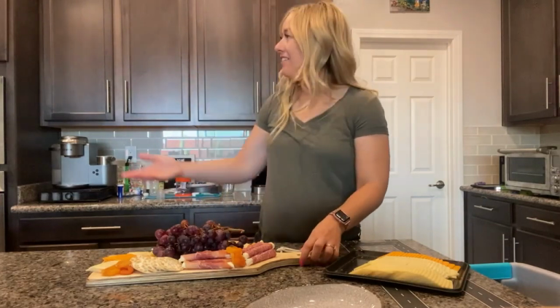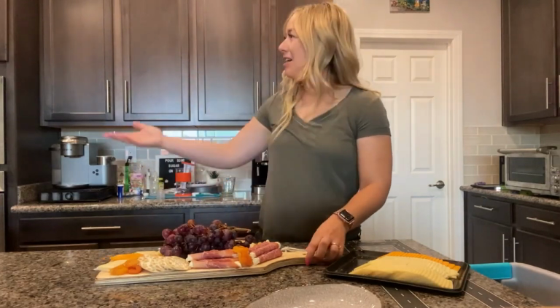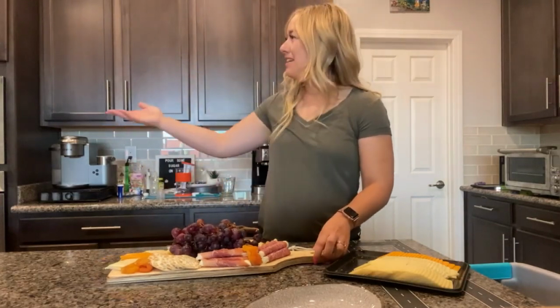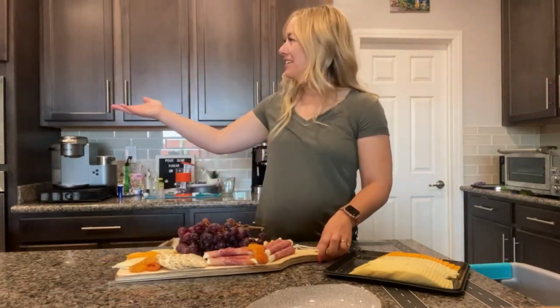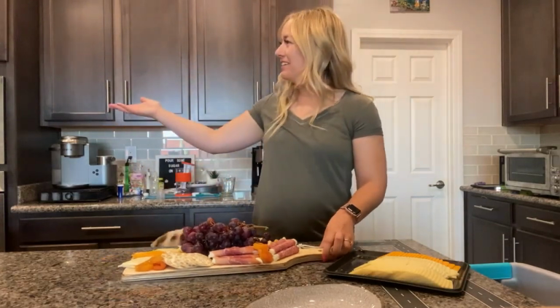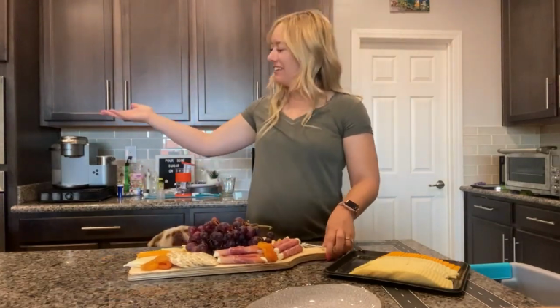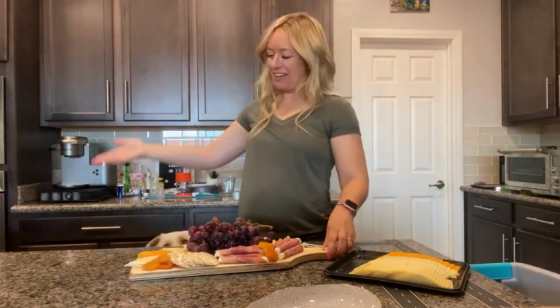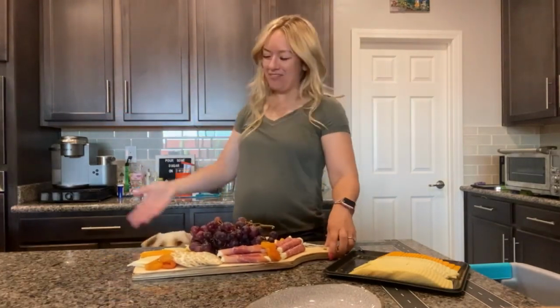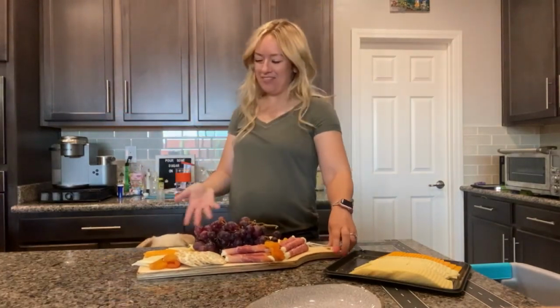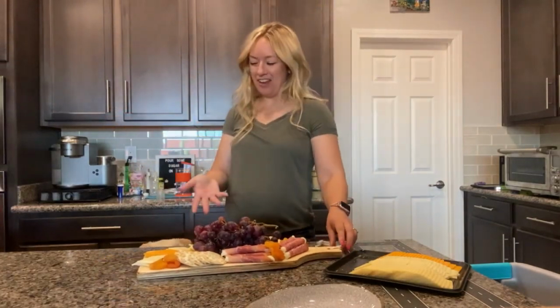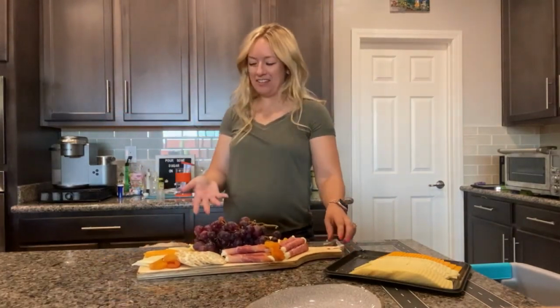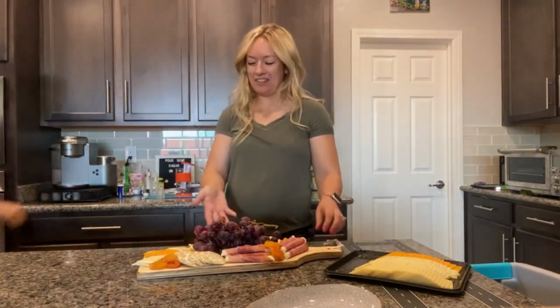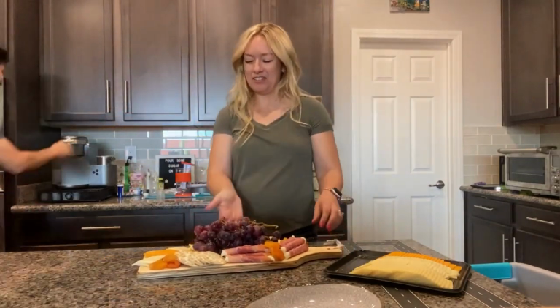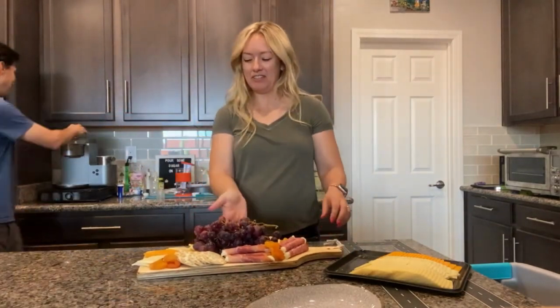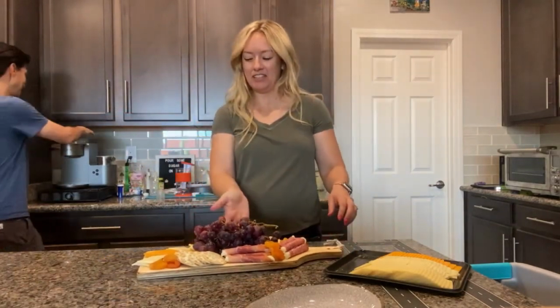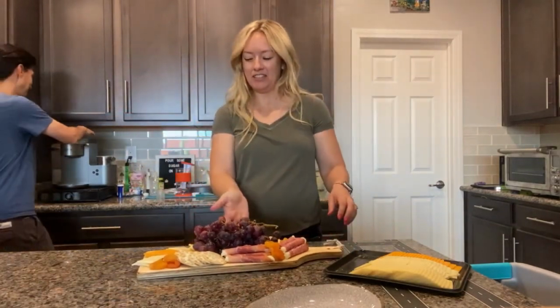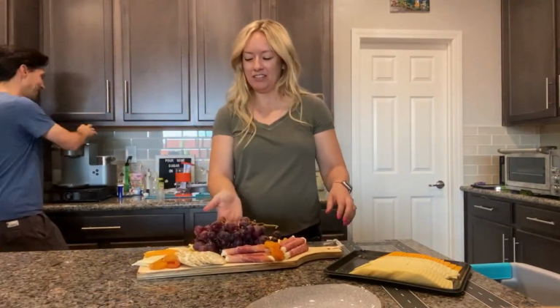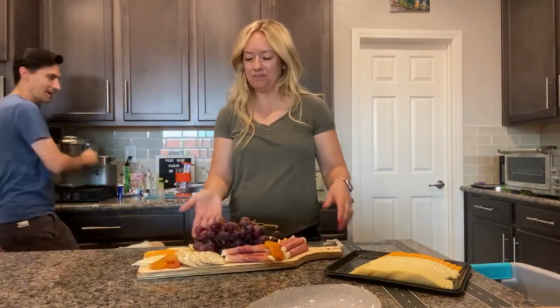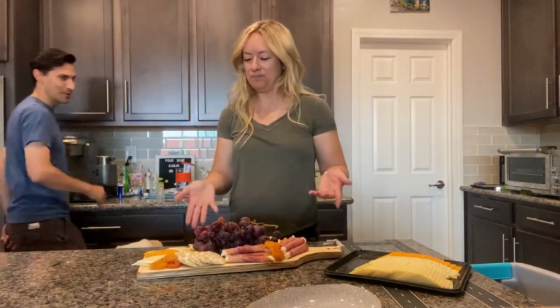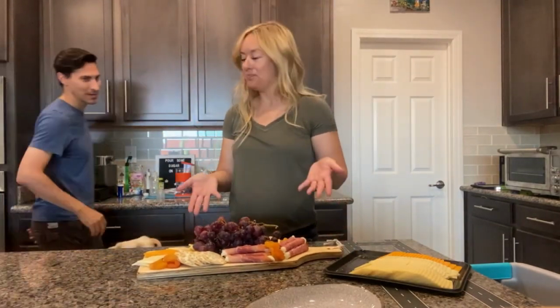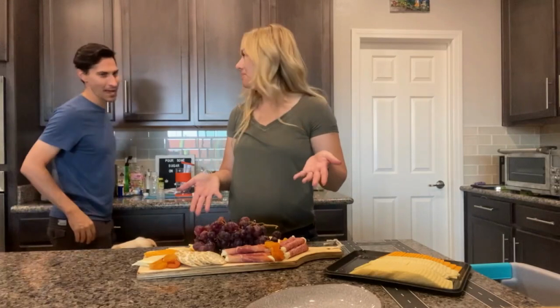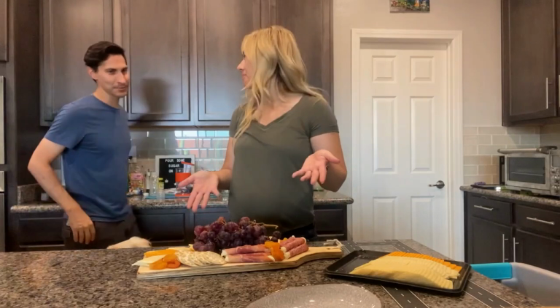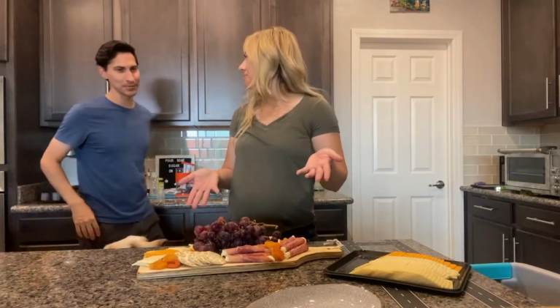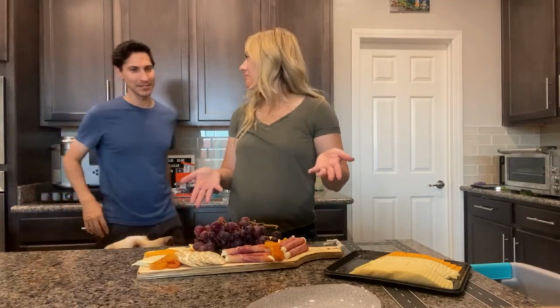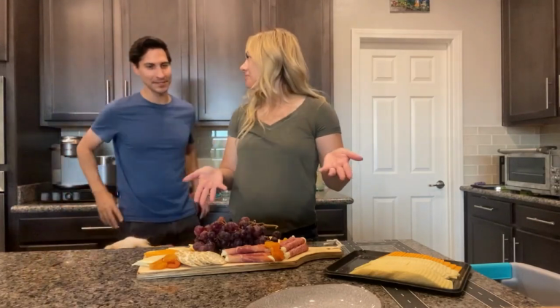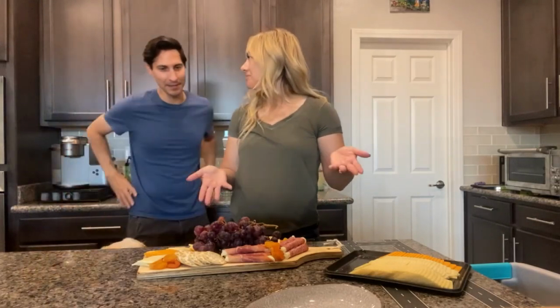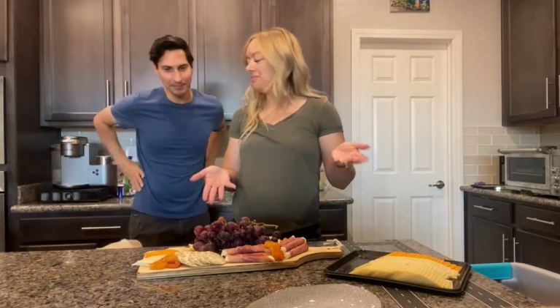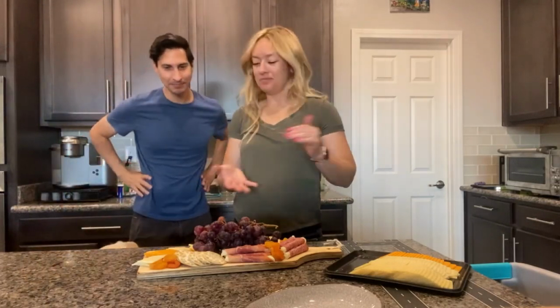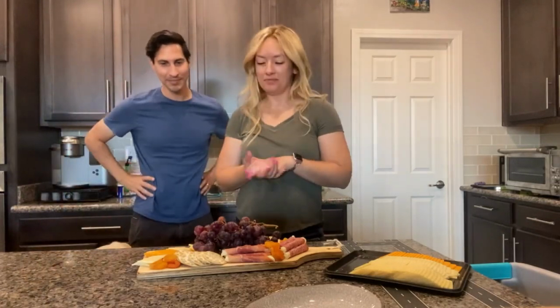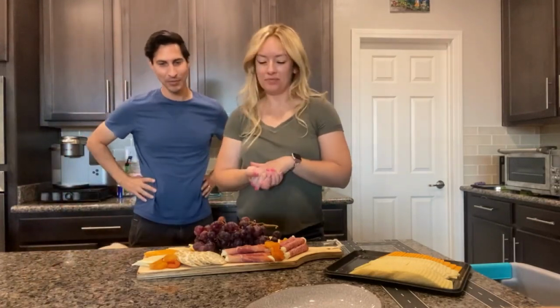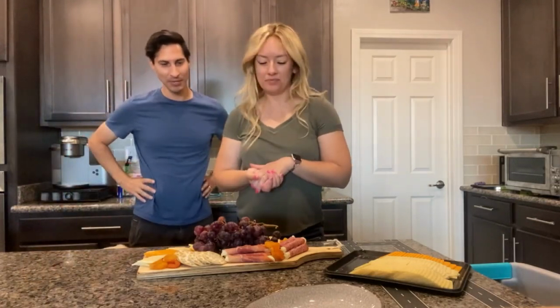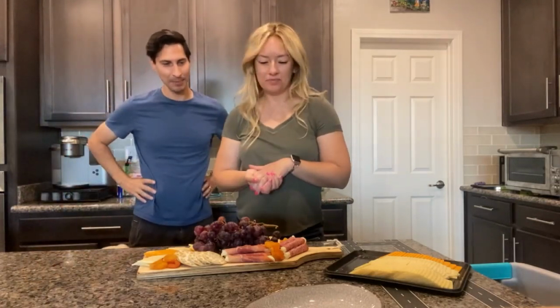Oh honey, how does this look? Would you eat this? I would absolutely eat that. So good.